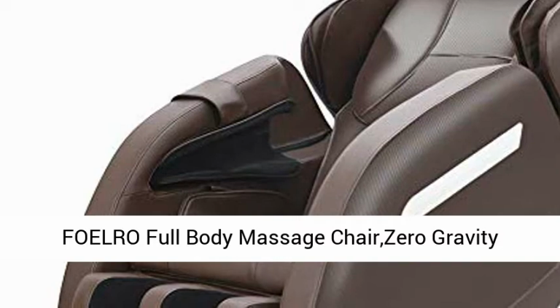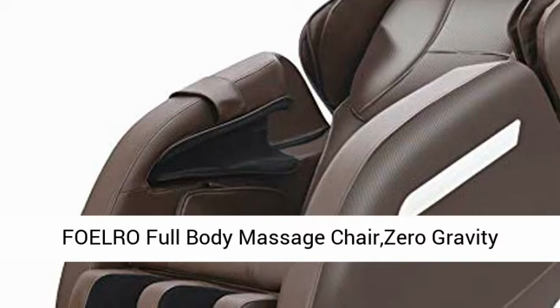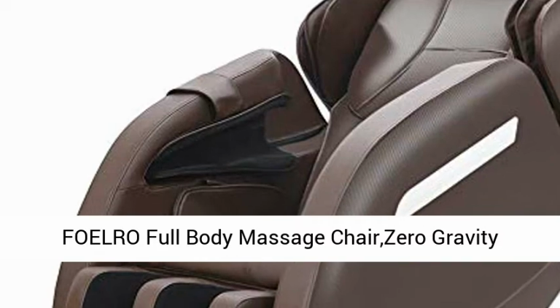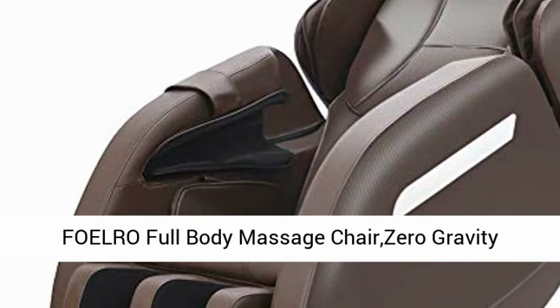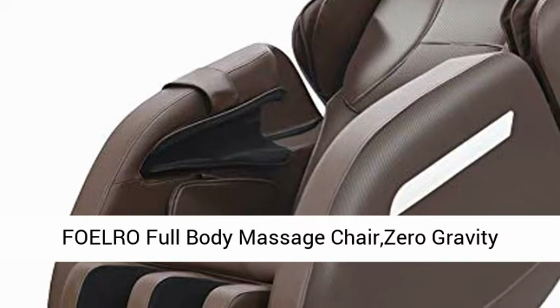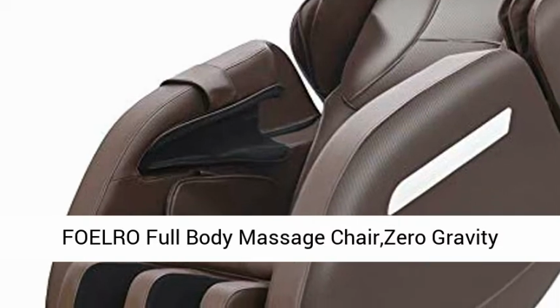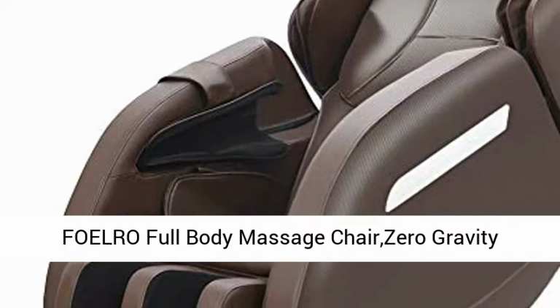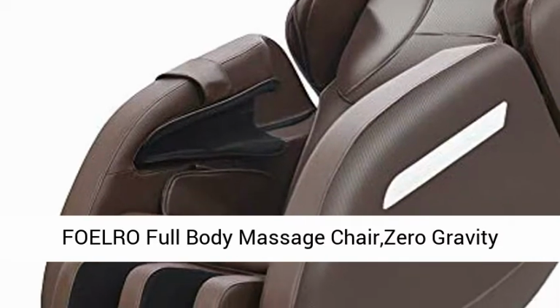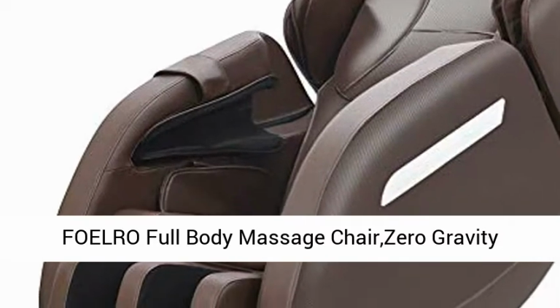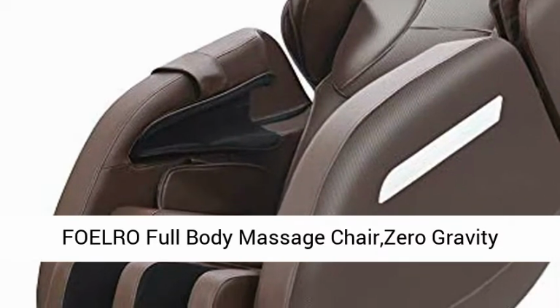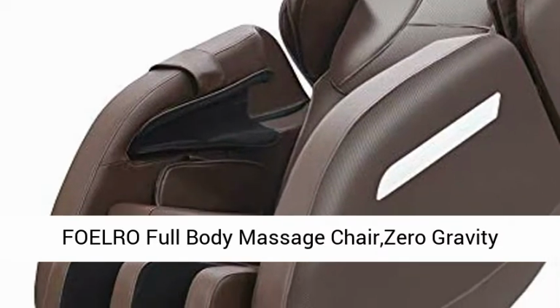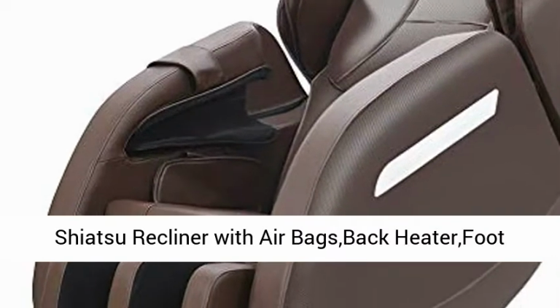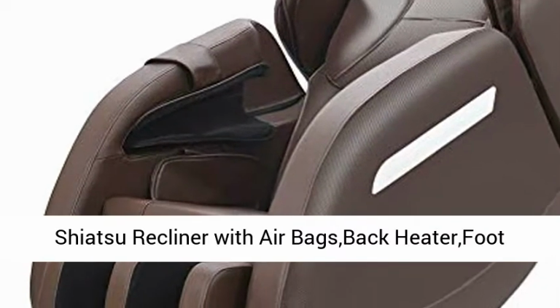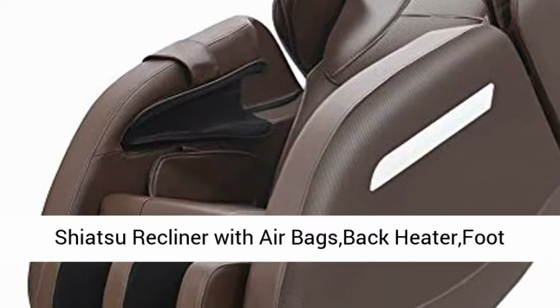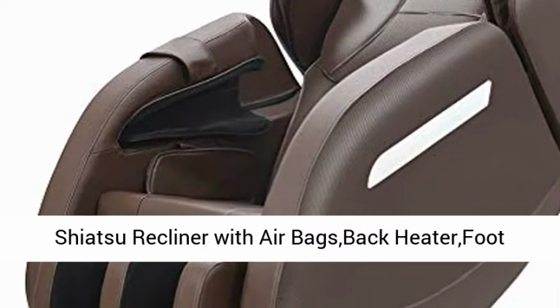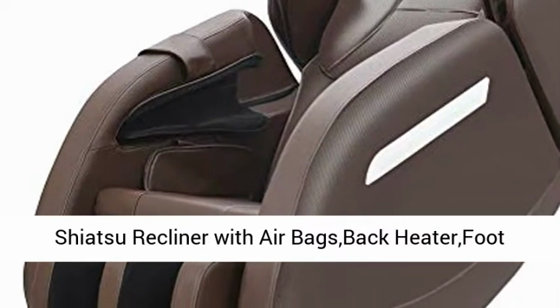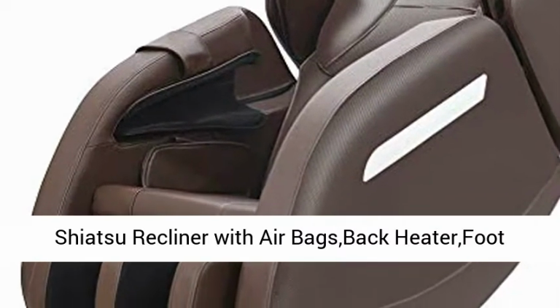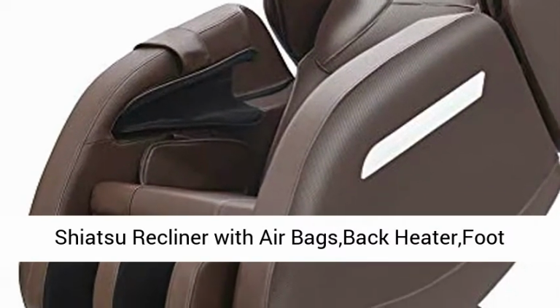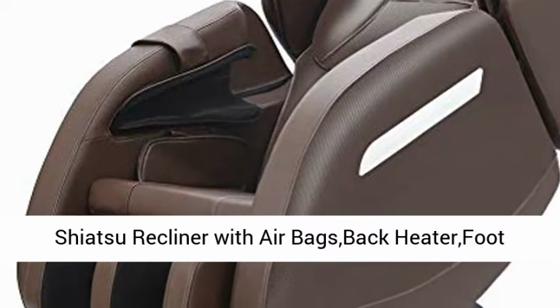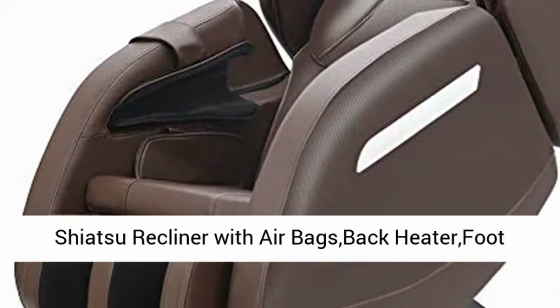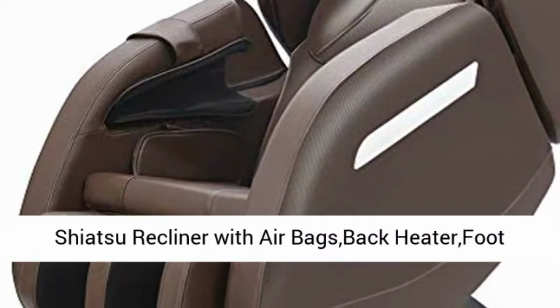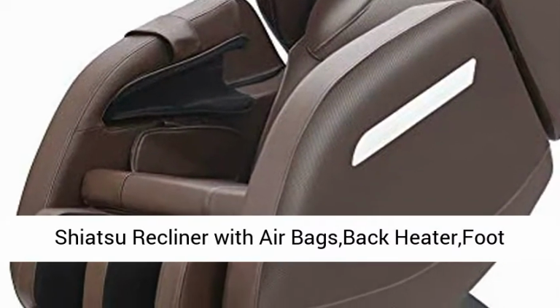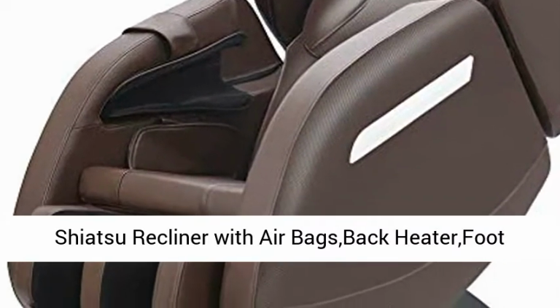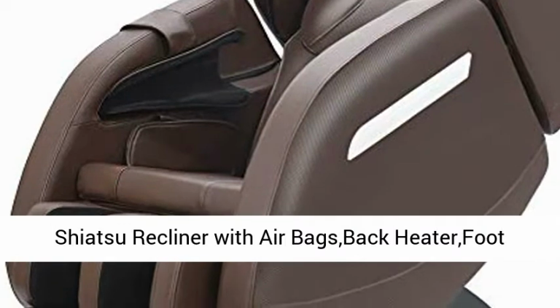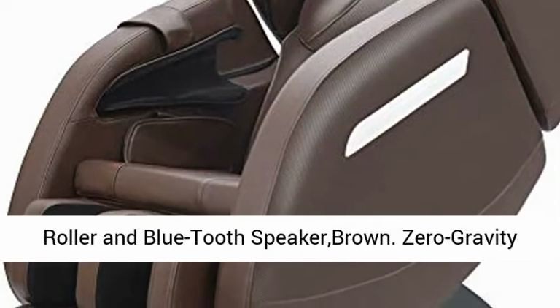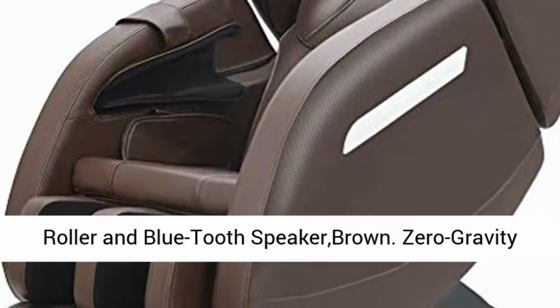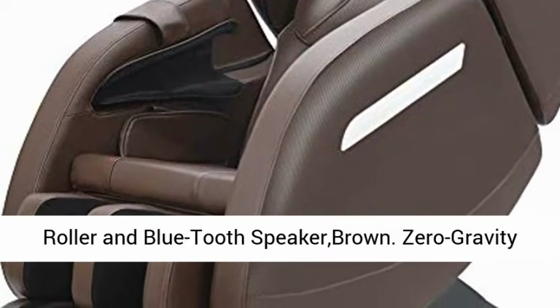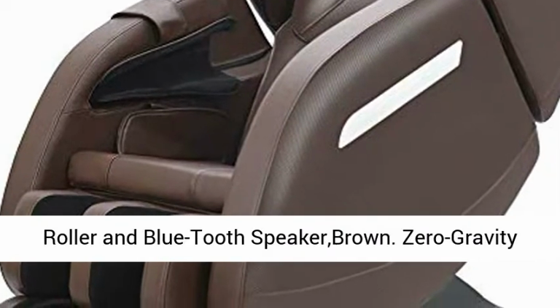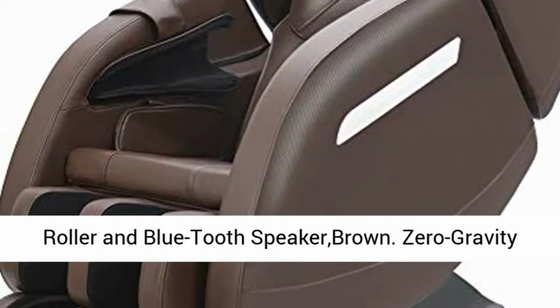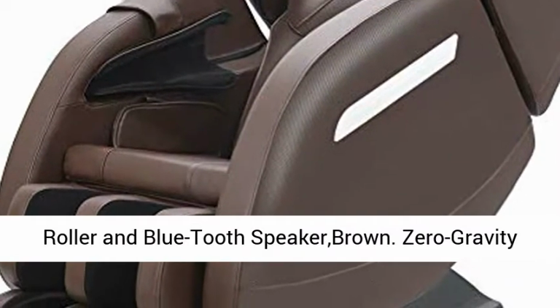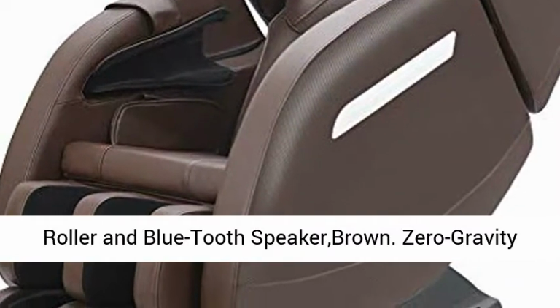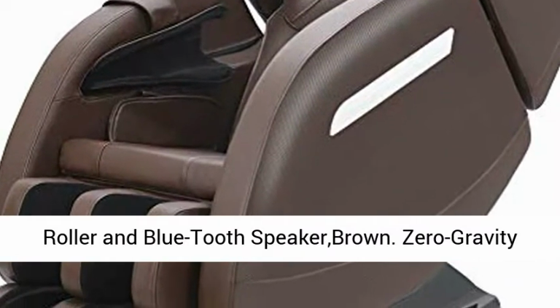4 Row Full Body Massage Chair Zero Gravity Shiatsu Recliner with Airbags, Back Heater, Foot Roller, and Bluetooth Speaker, in Brown.